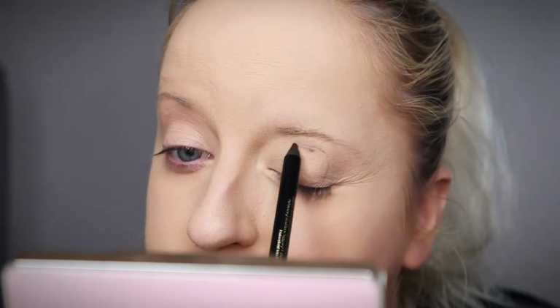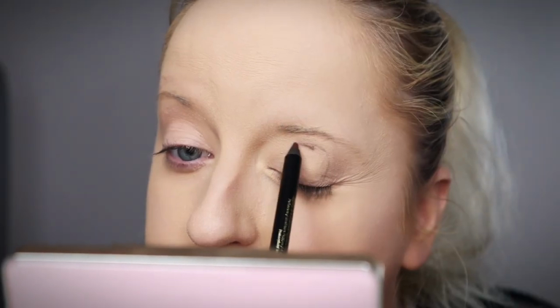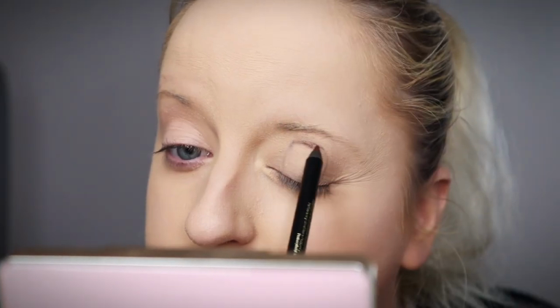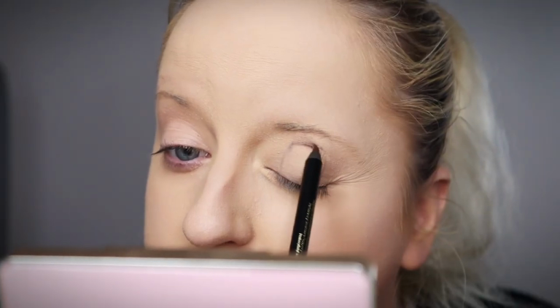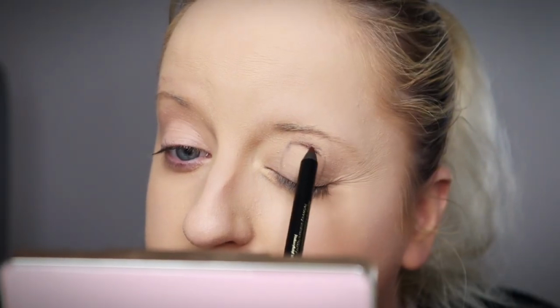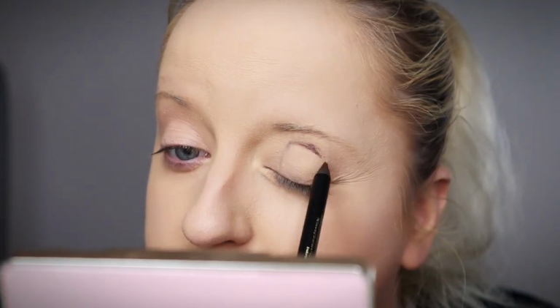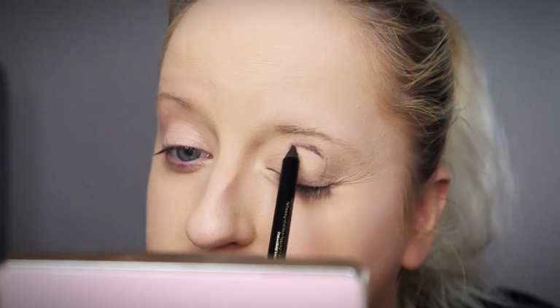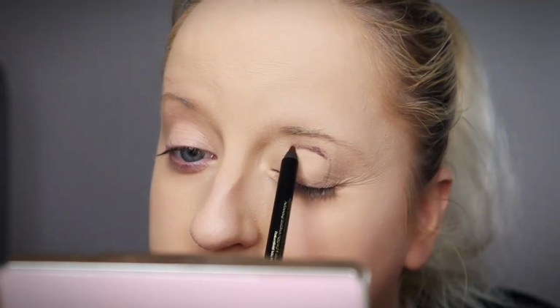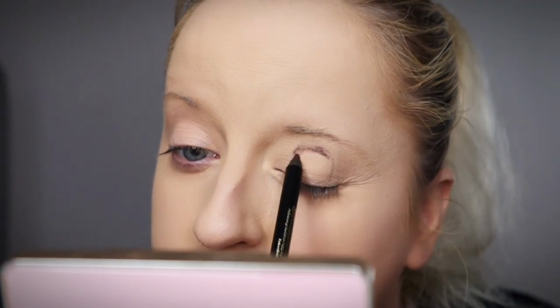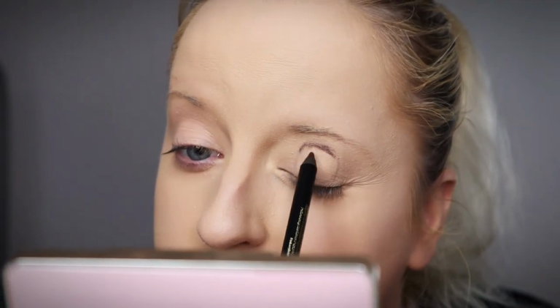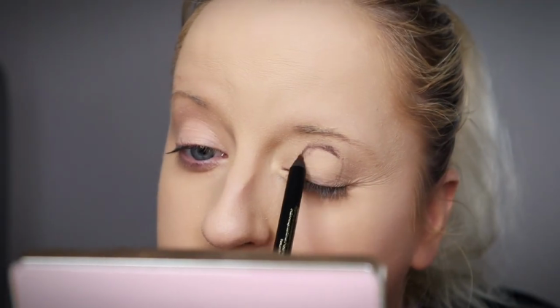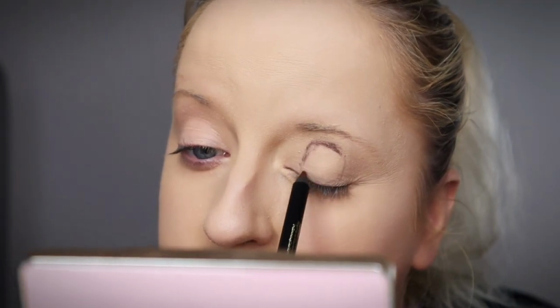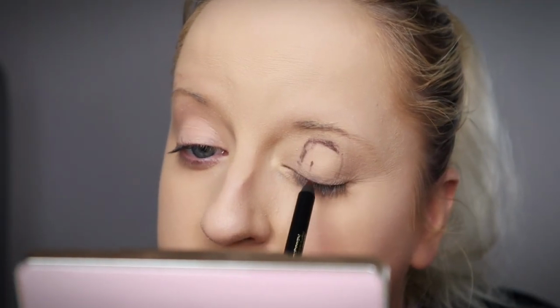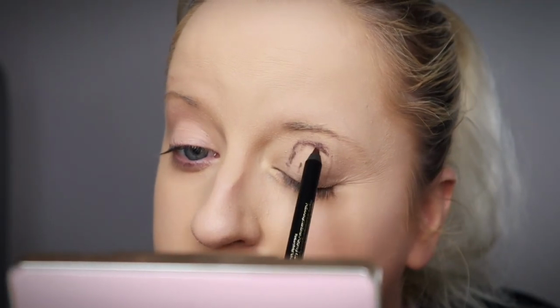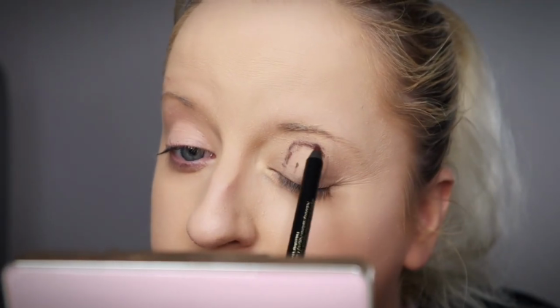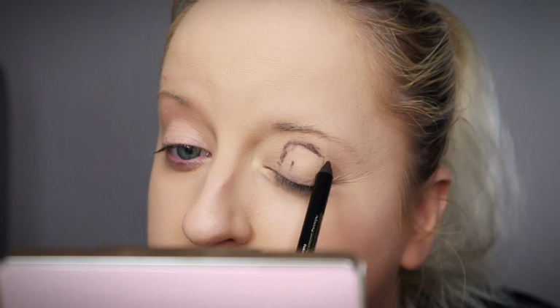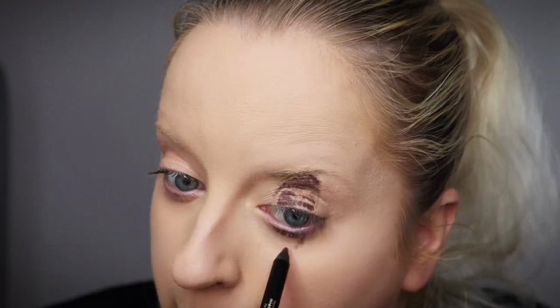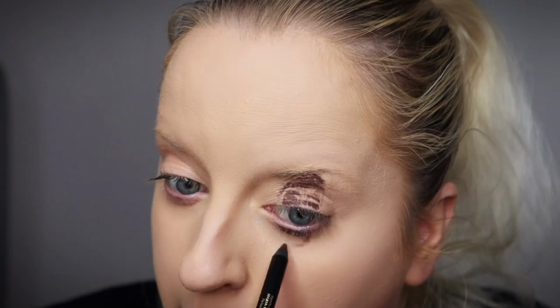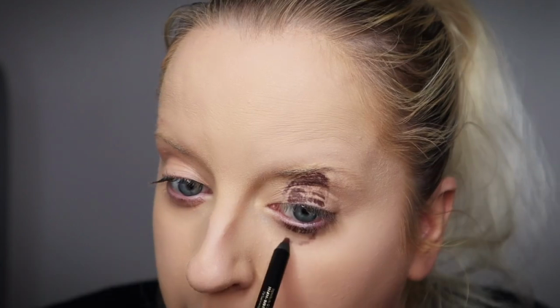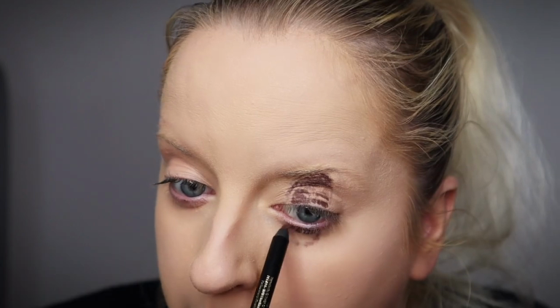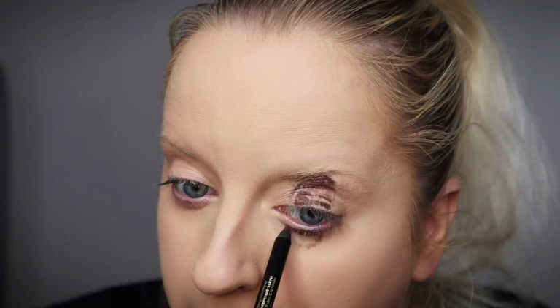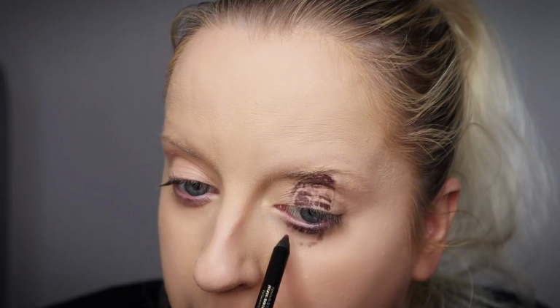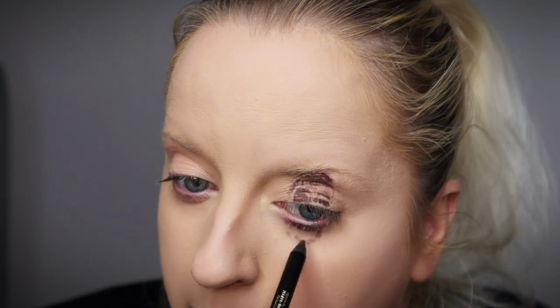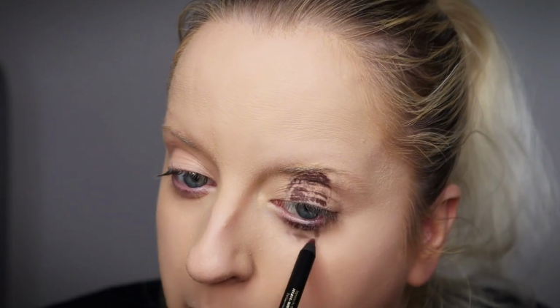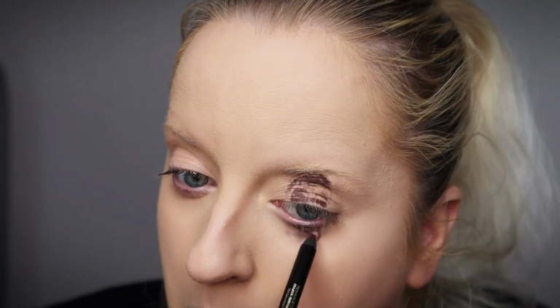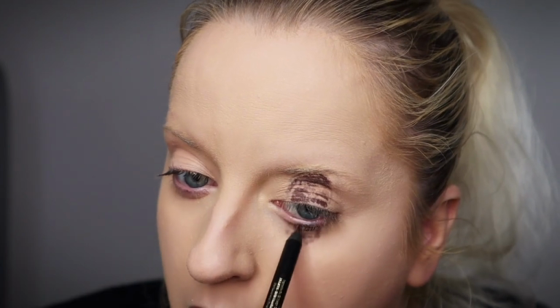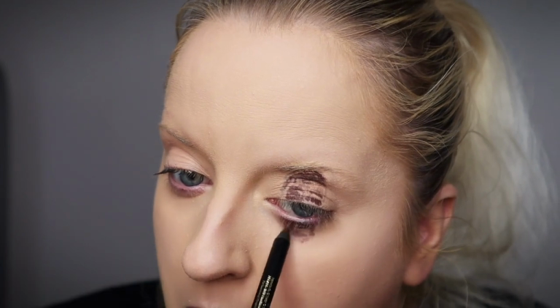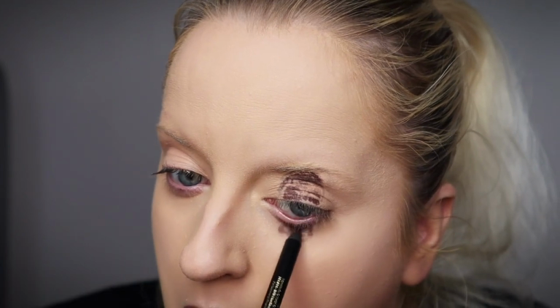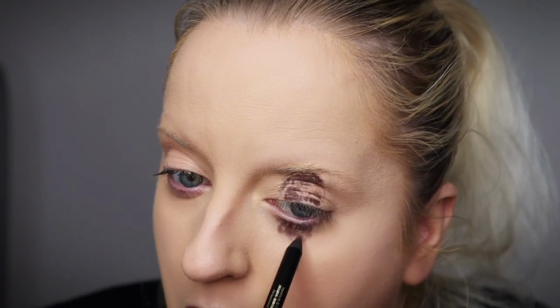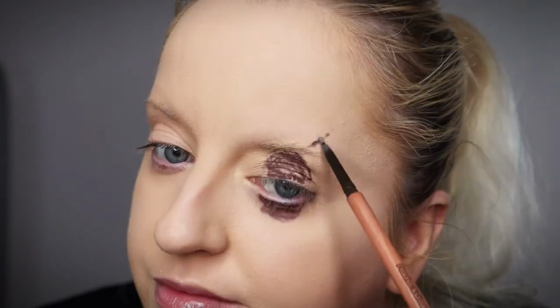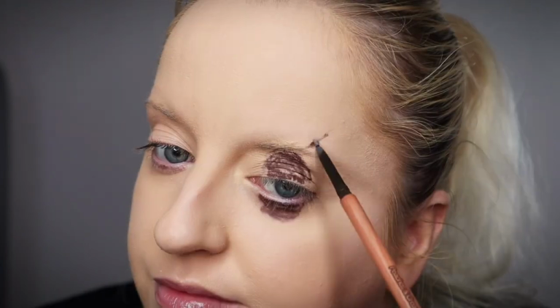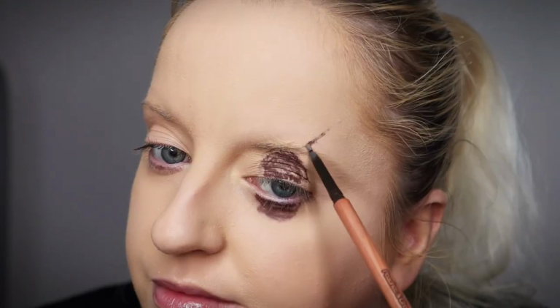Hi guys, welcome back to my channel. So today's look is this creepy spider look. I thought this was very fitting for Halloween so I thought I'd give it a try.